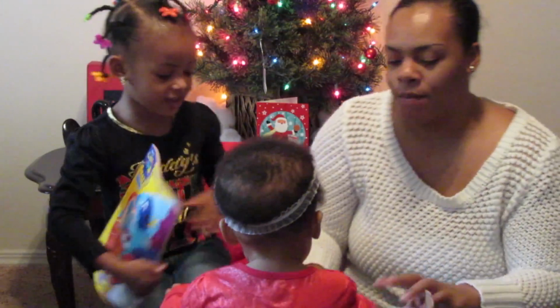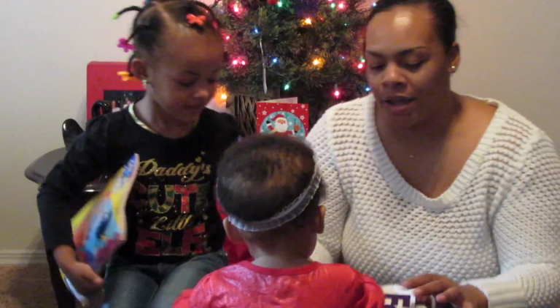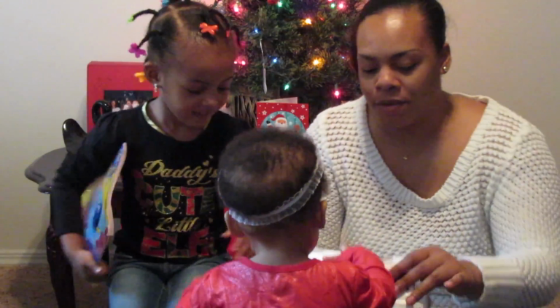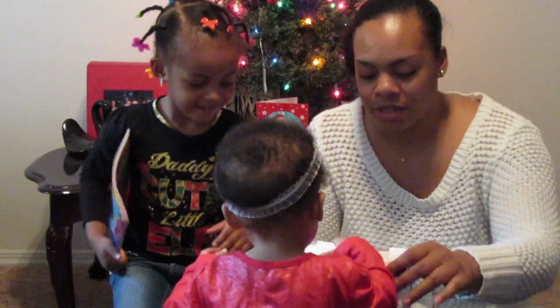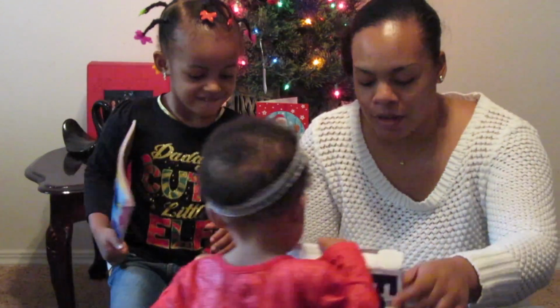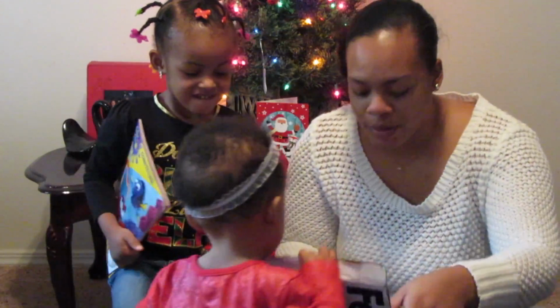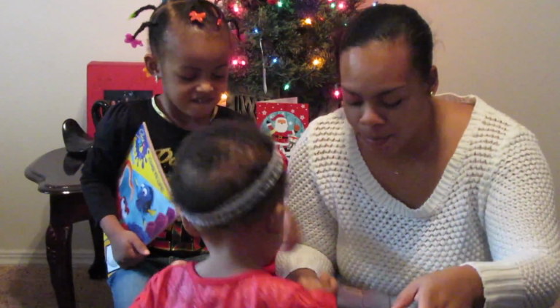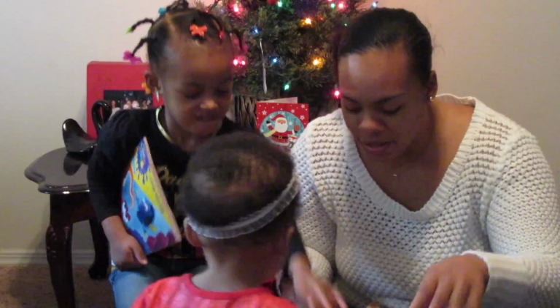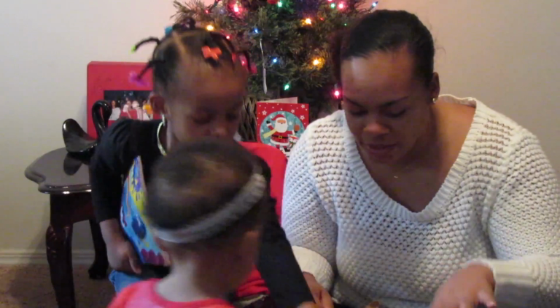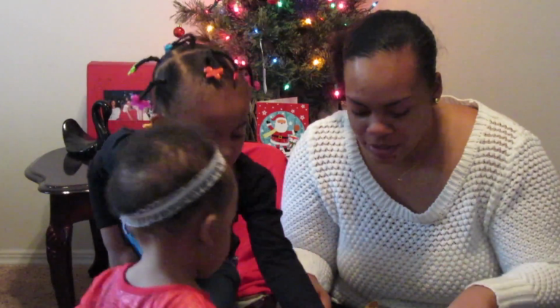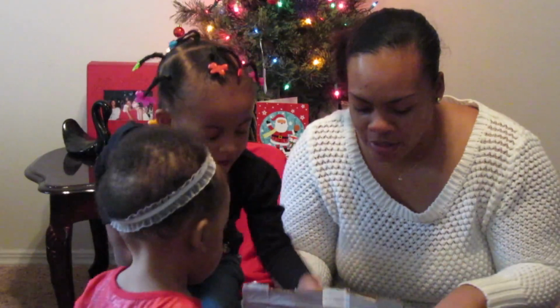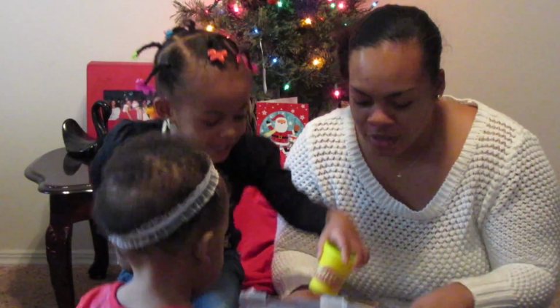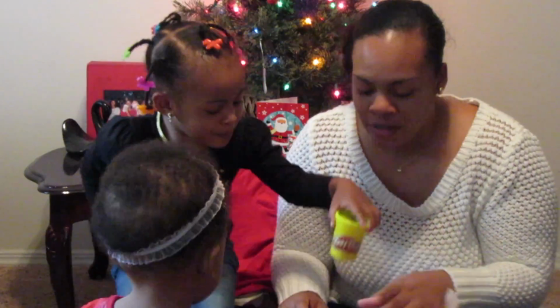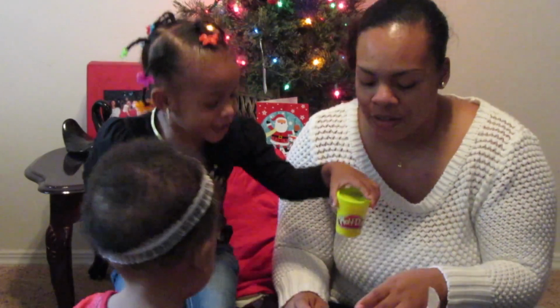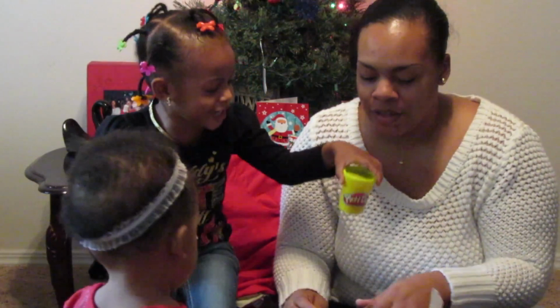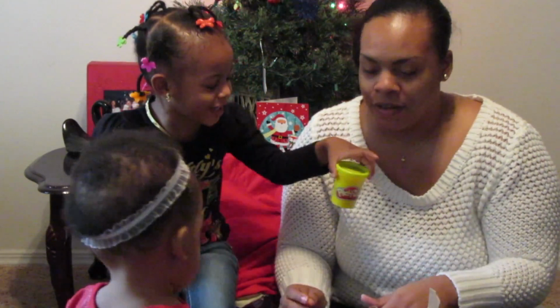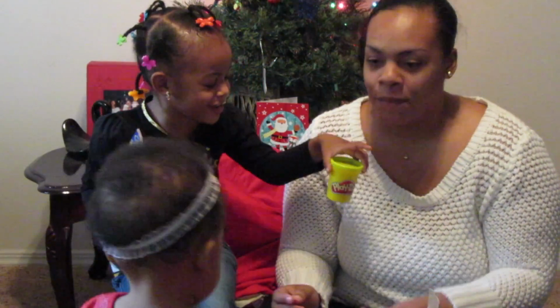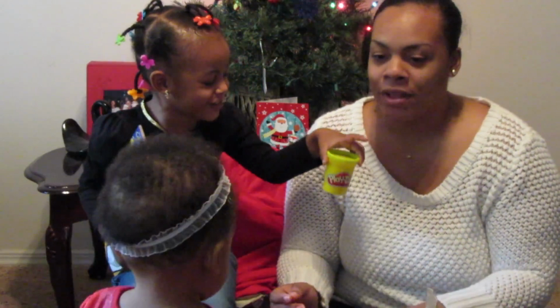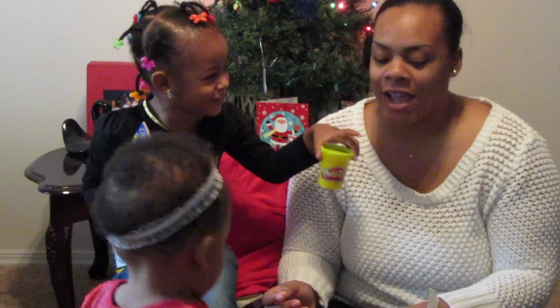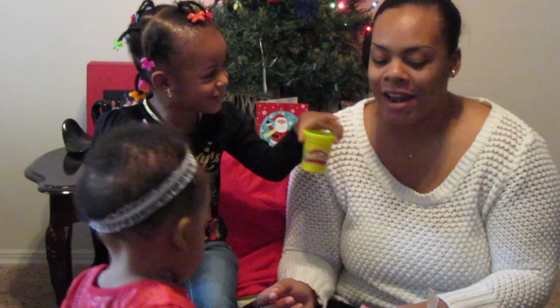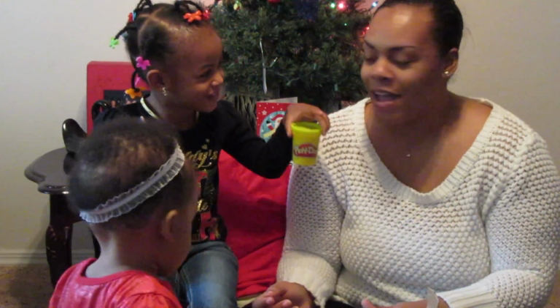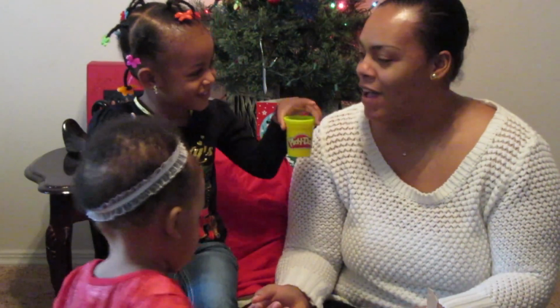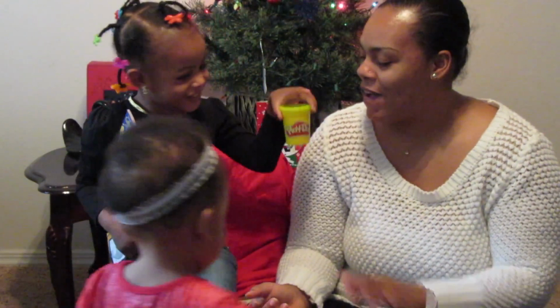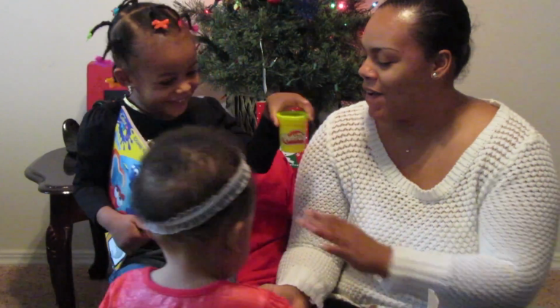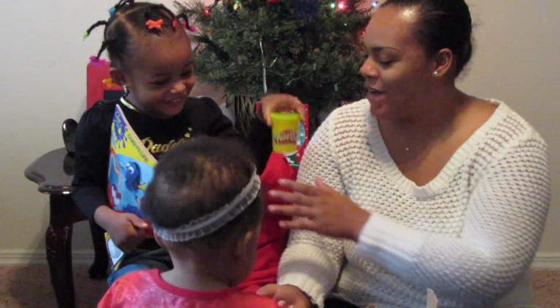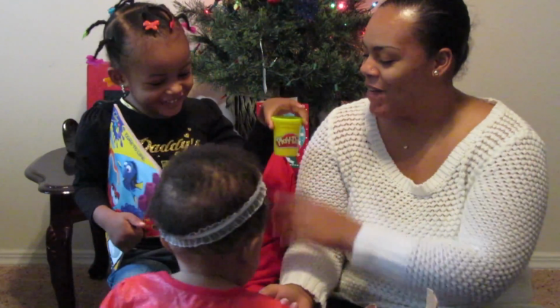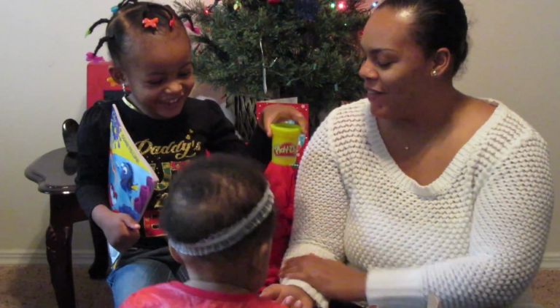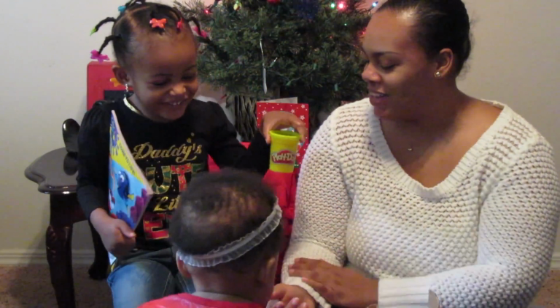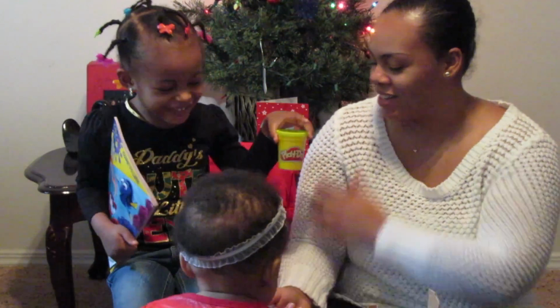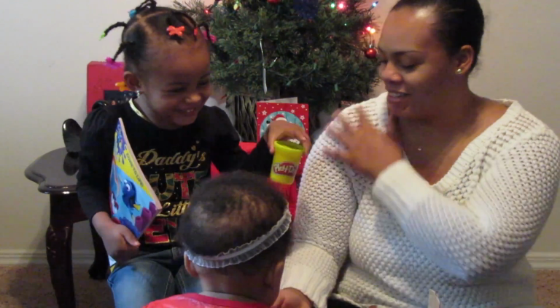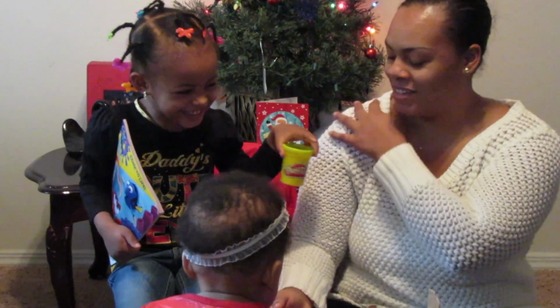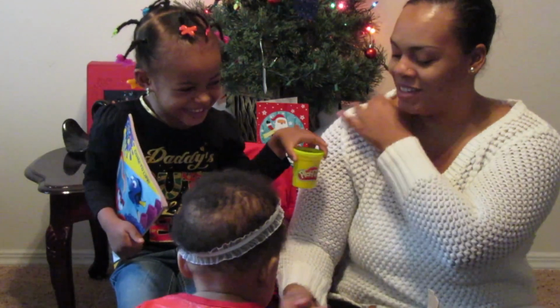Amaya wants to help. Let's see — I got Play-Doh! Play-Doh for me!